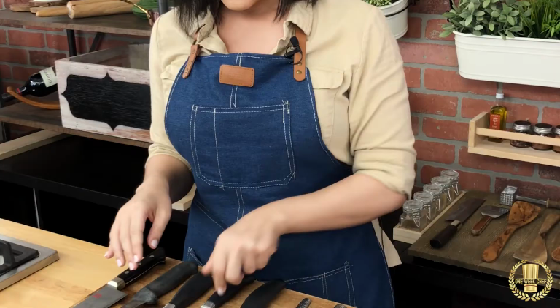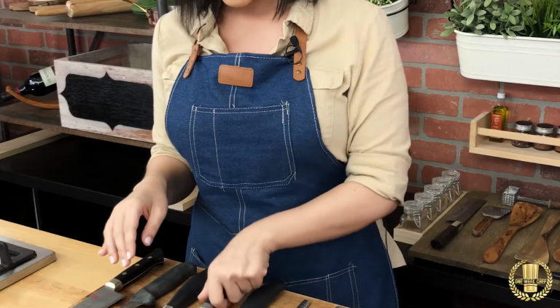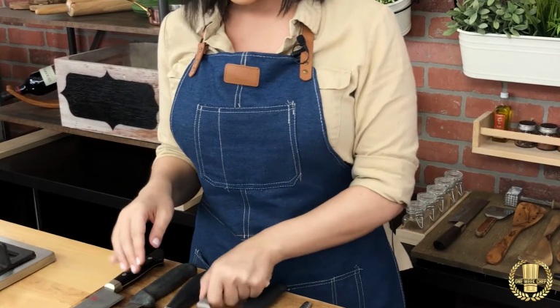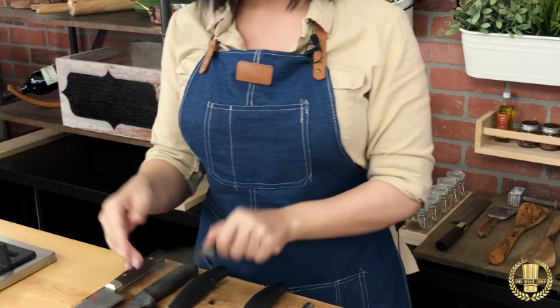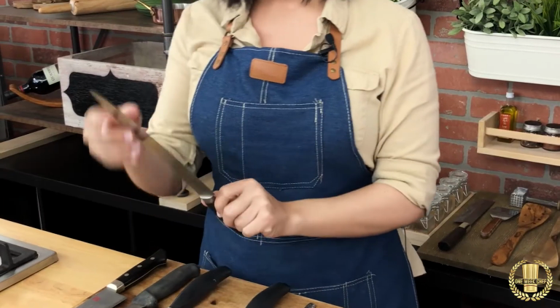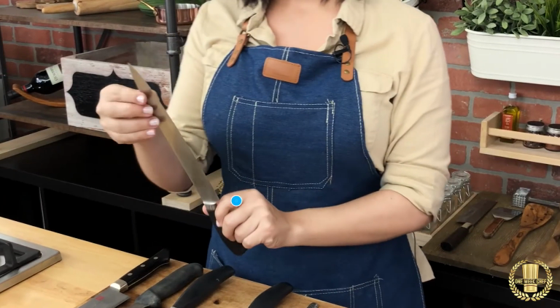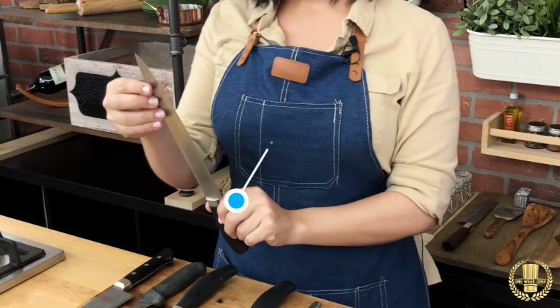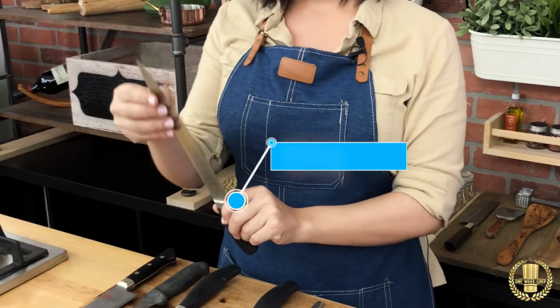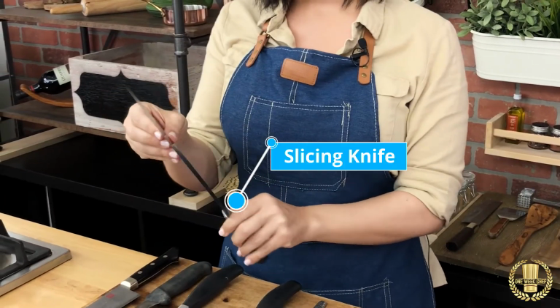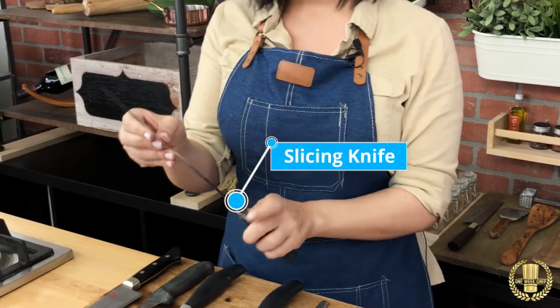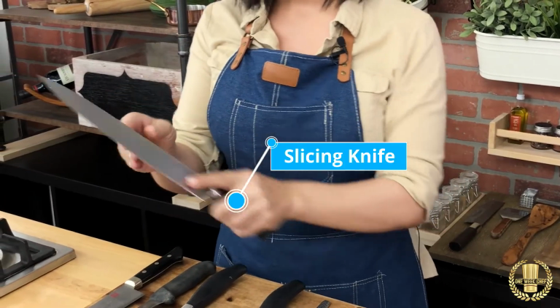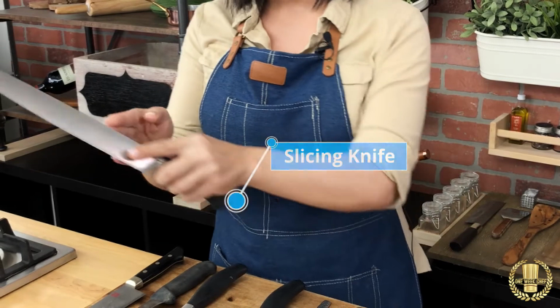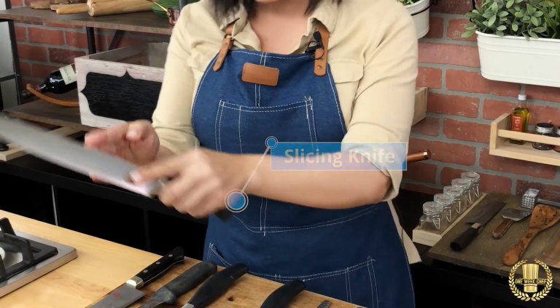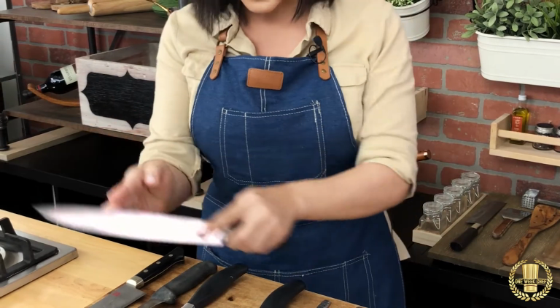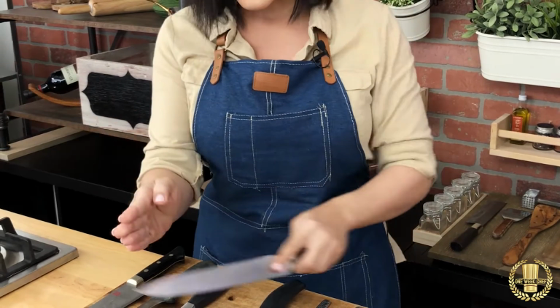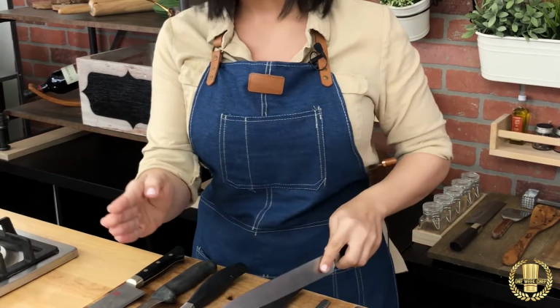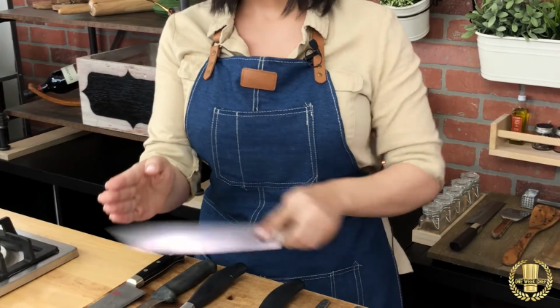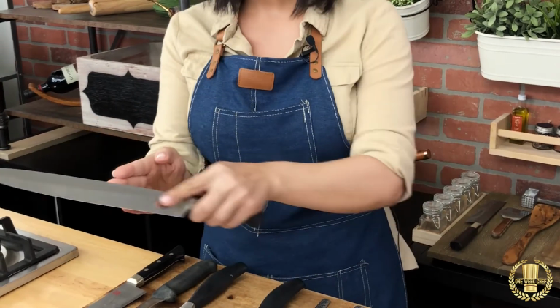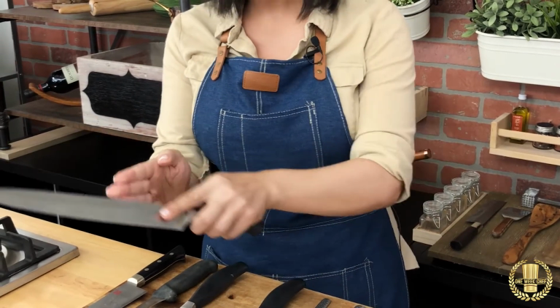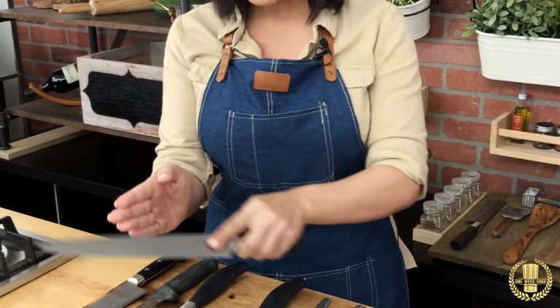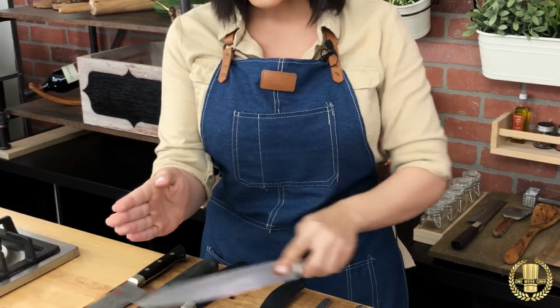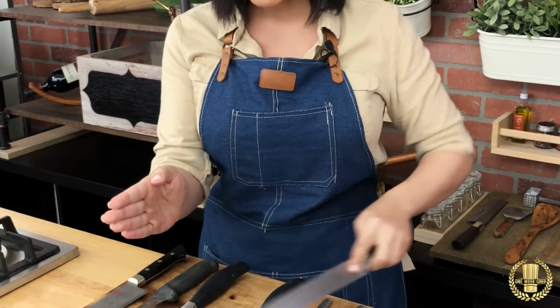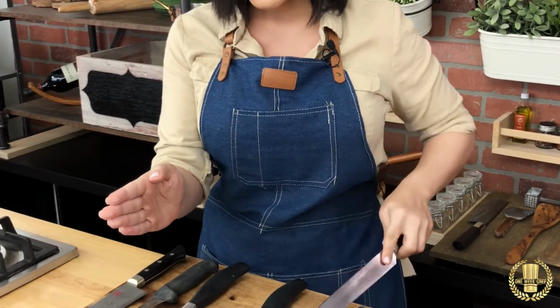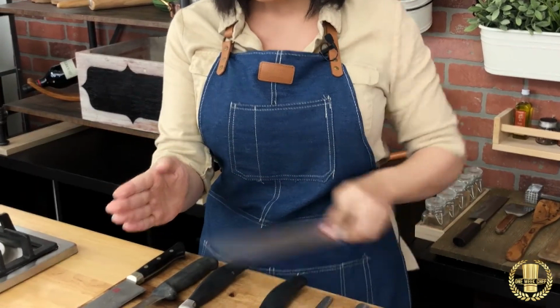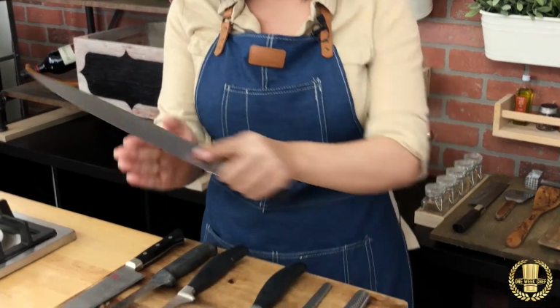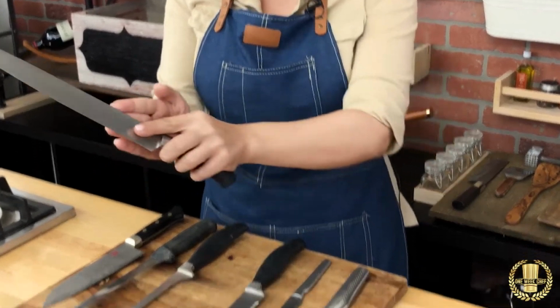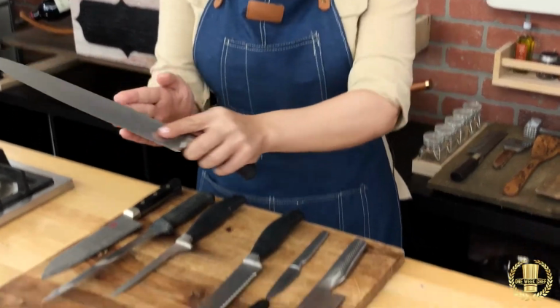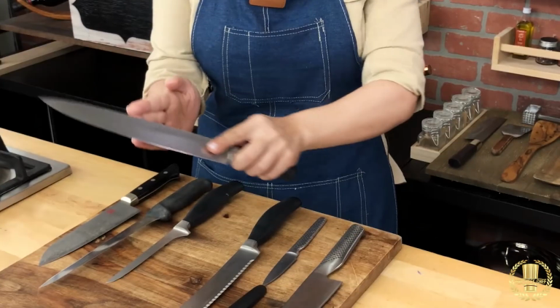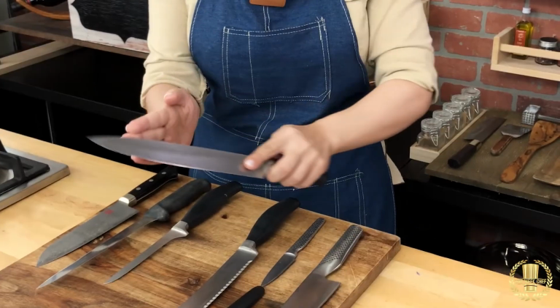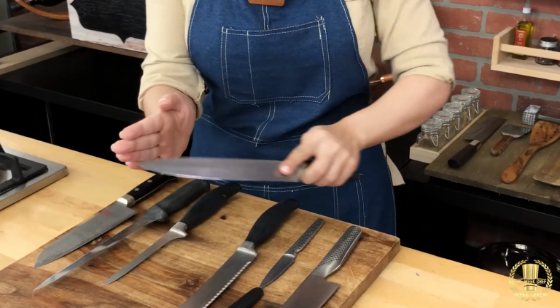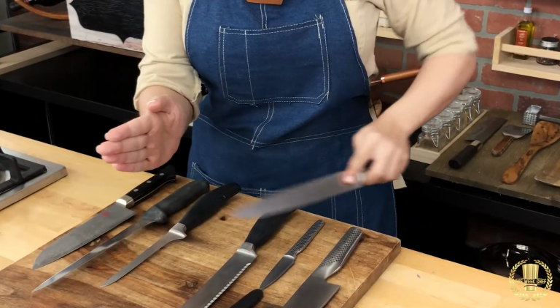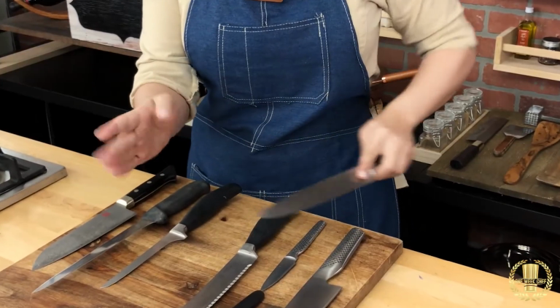This is a slicing knife. It's great when you're trying to slice a roast or something where you want to do just one long cut.